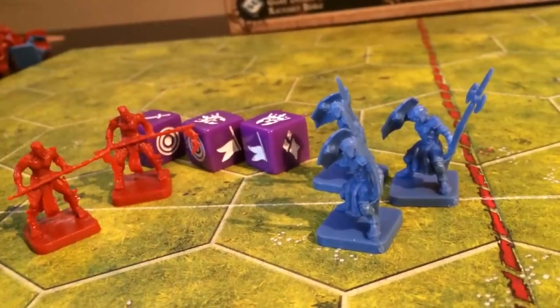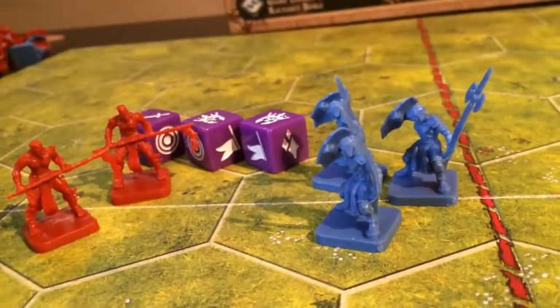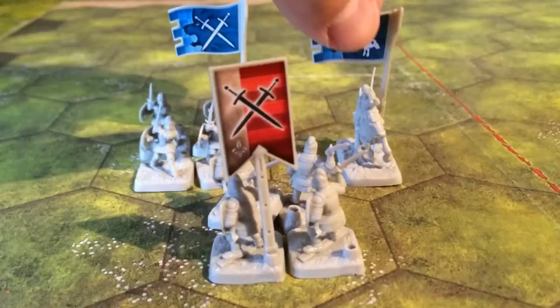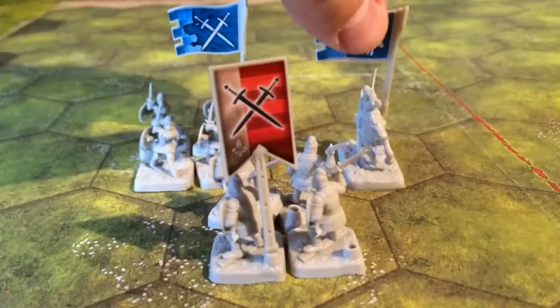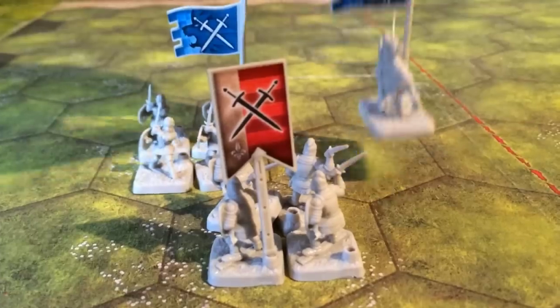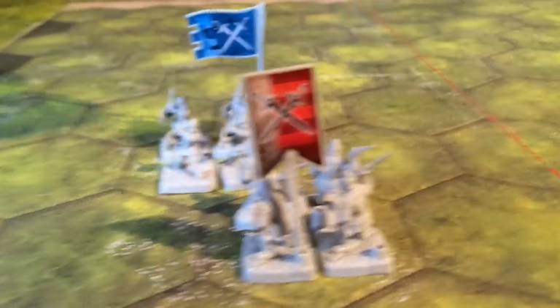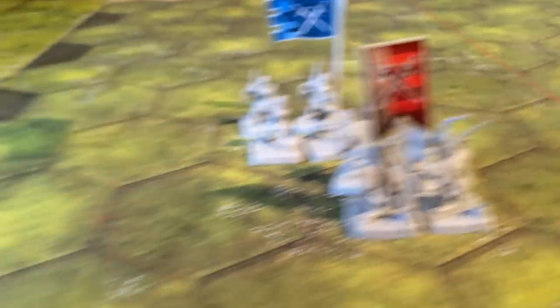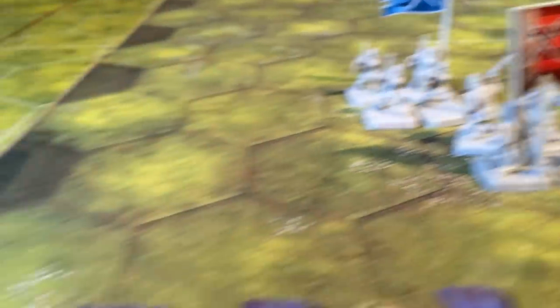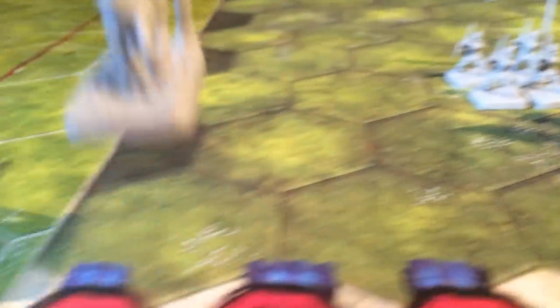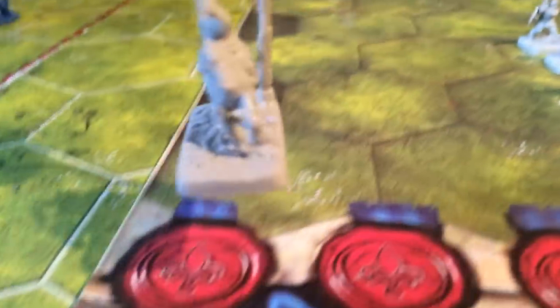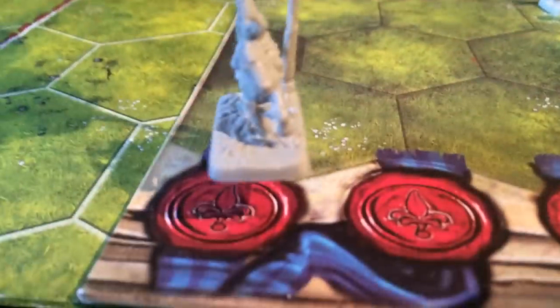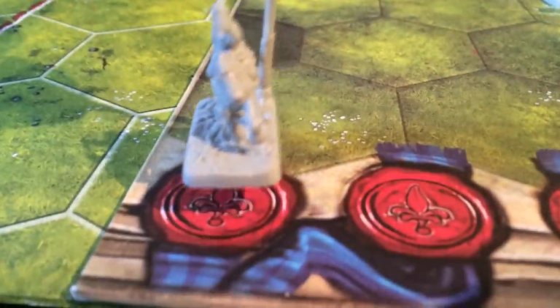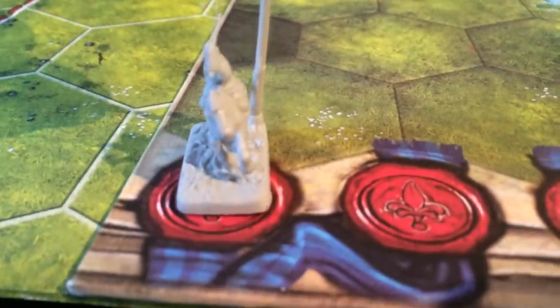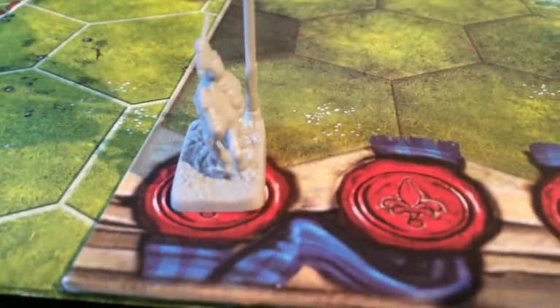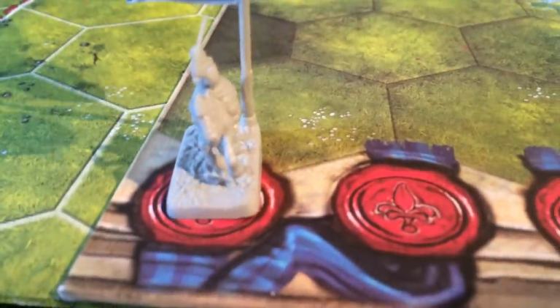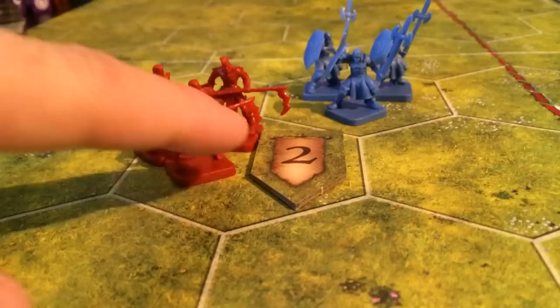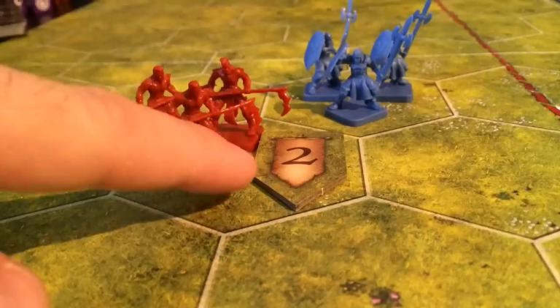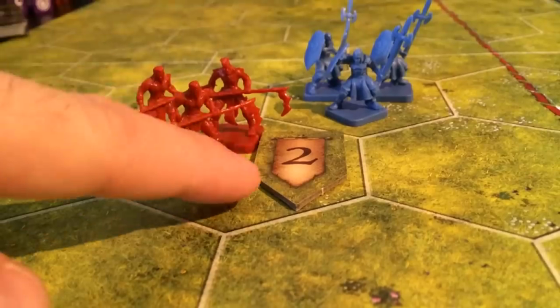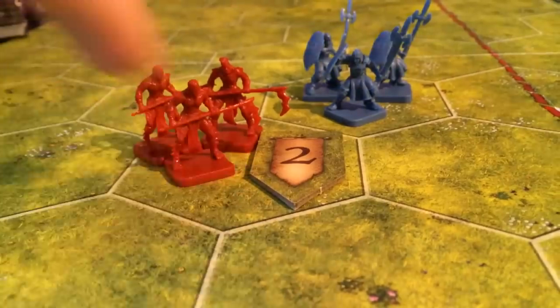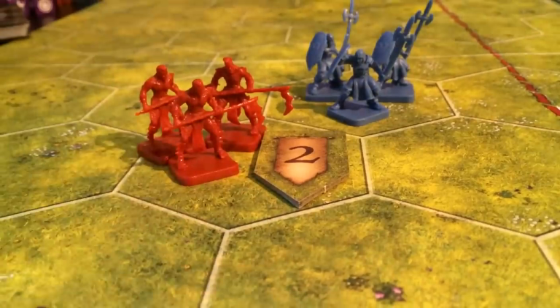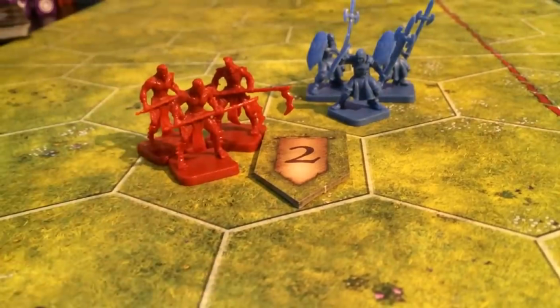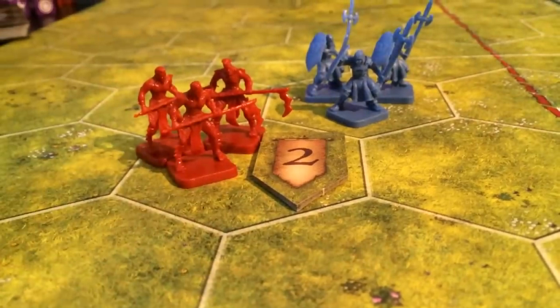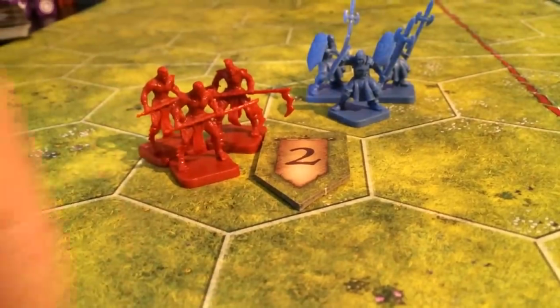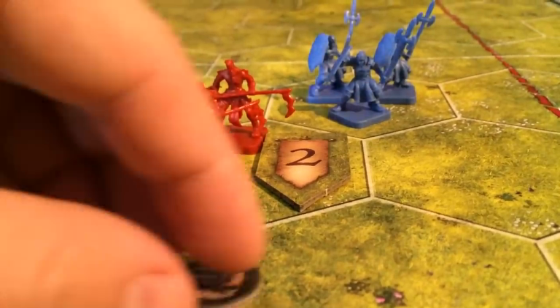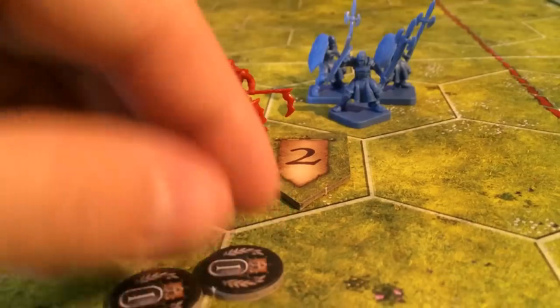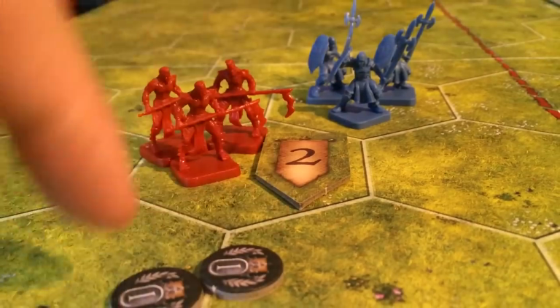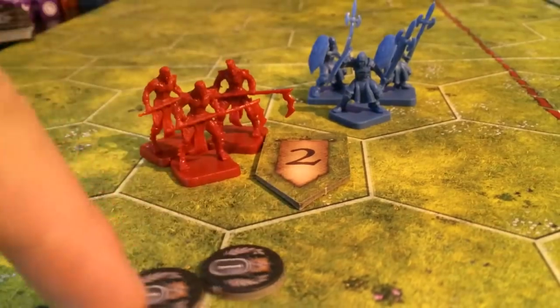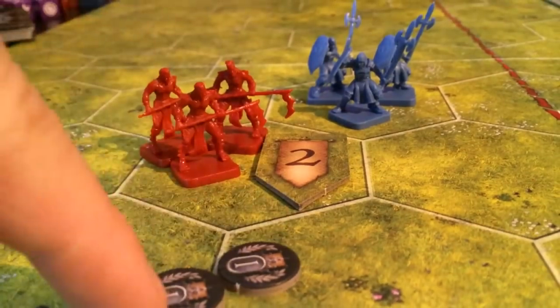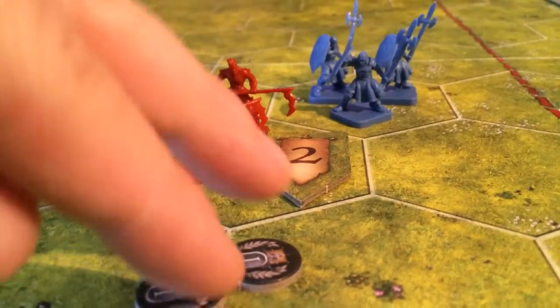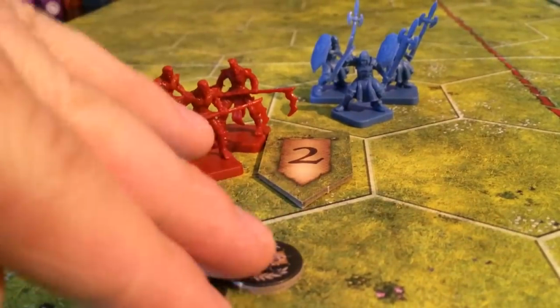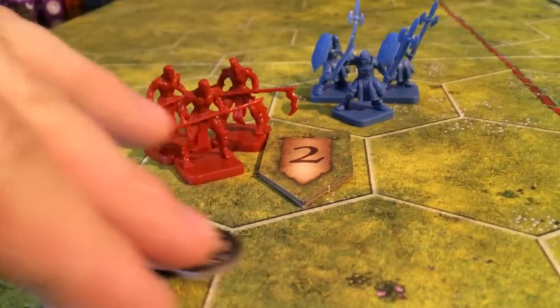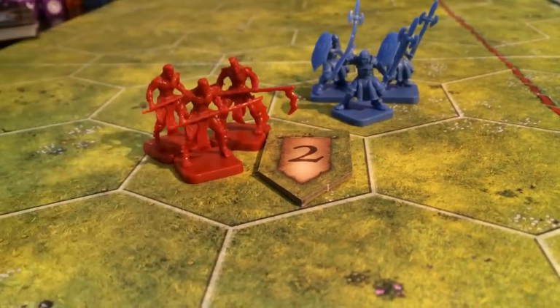In the first edition, when the last unit was killed, it becomes a victory point. Now you get victory points for areas on the board you control at the end of your turn.